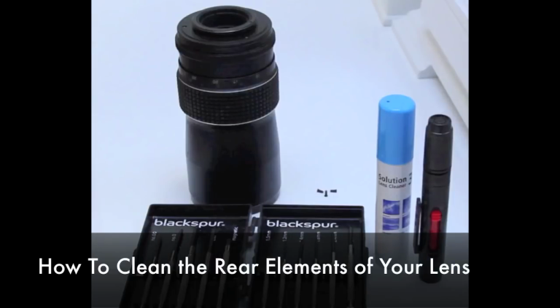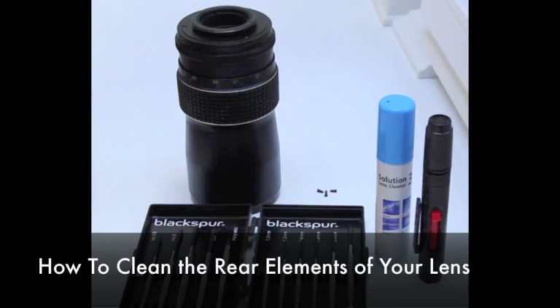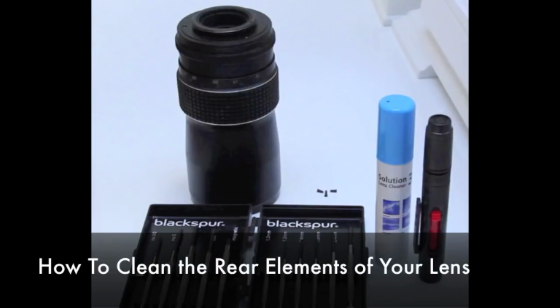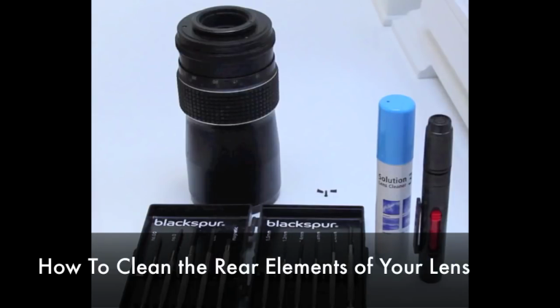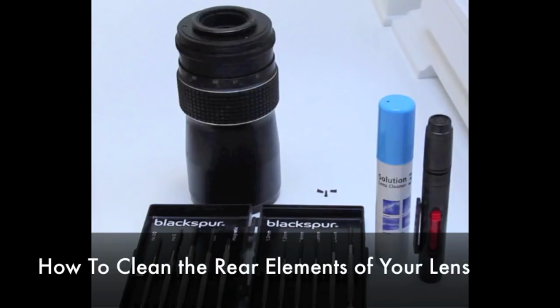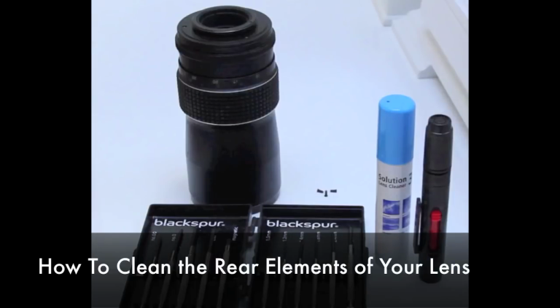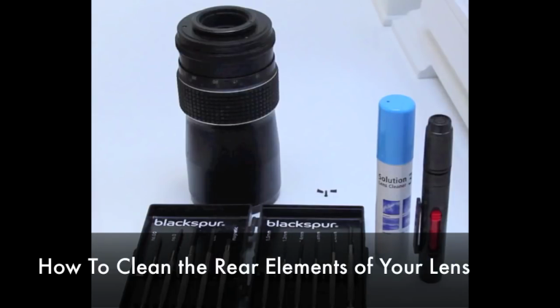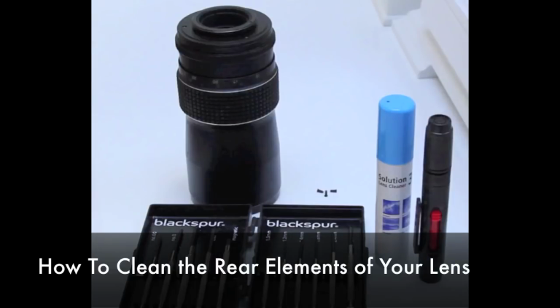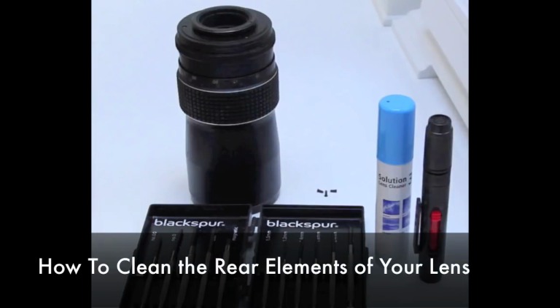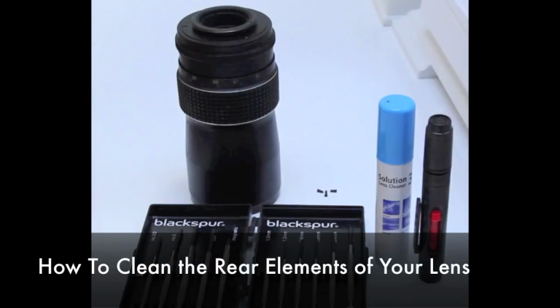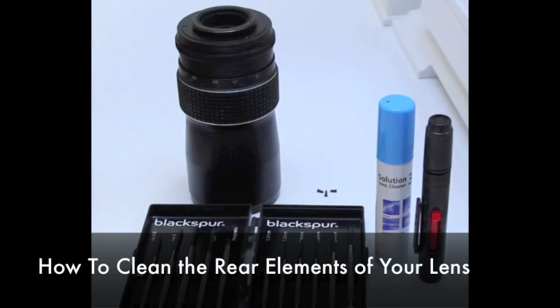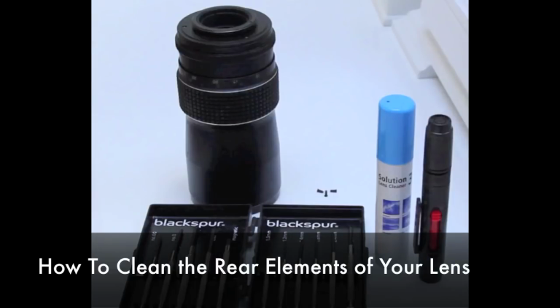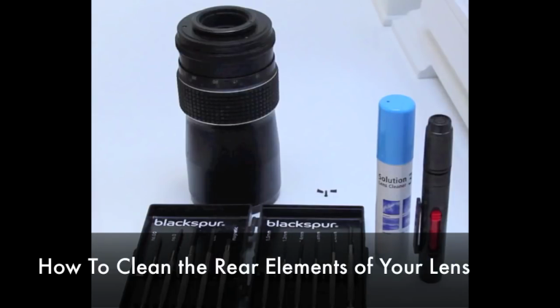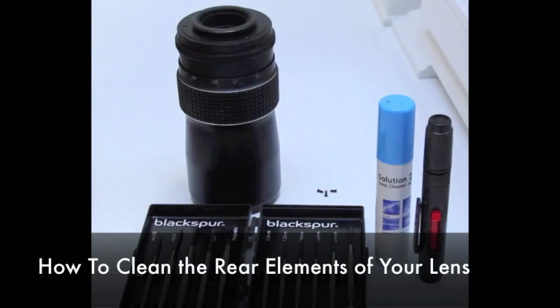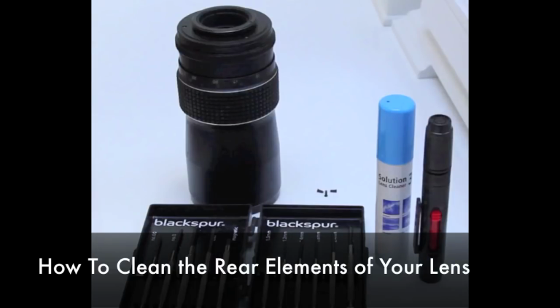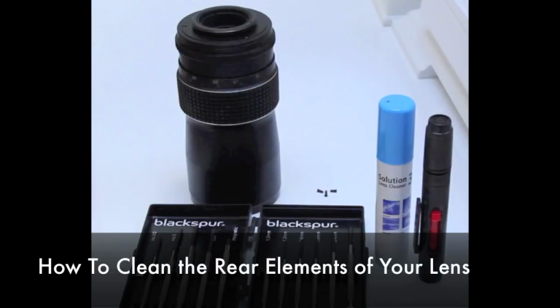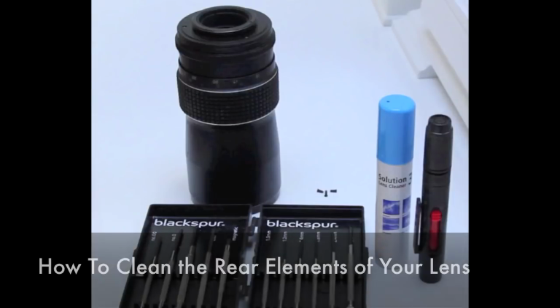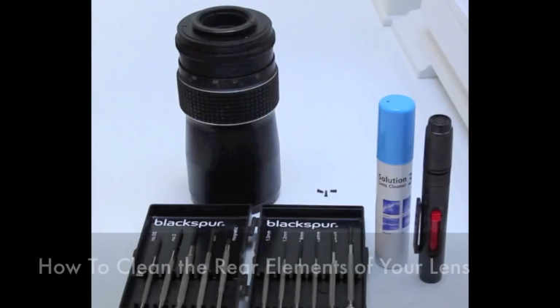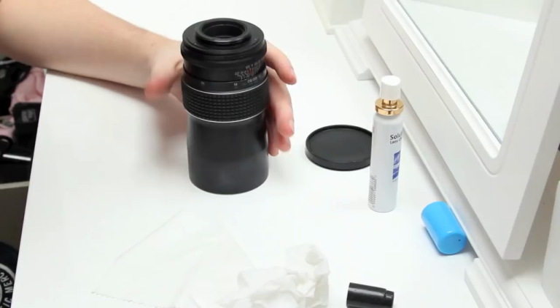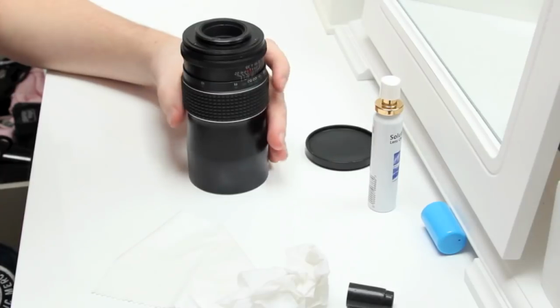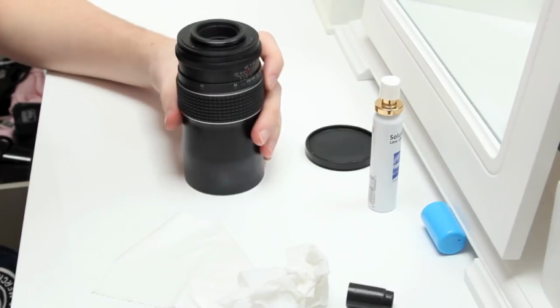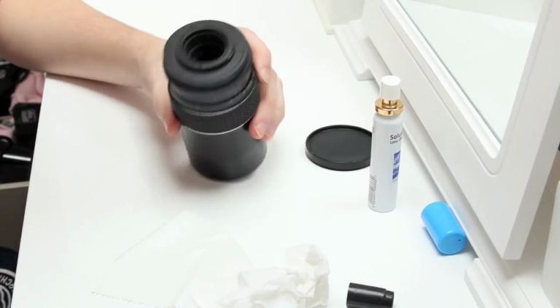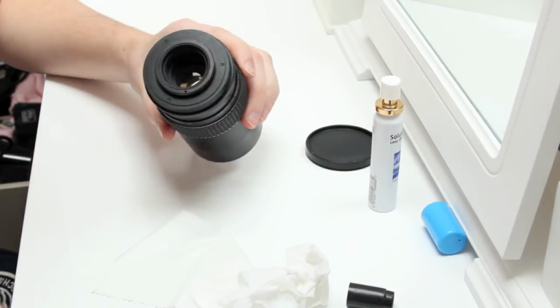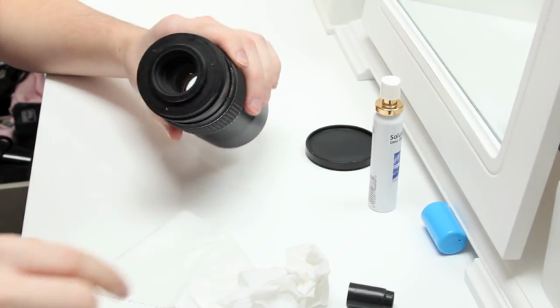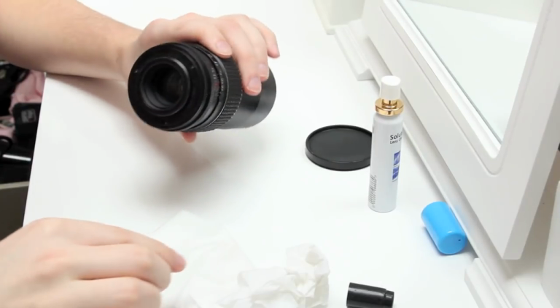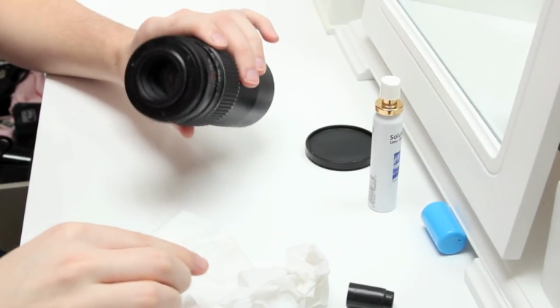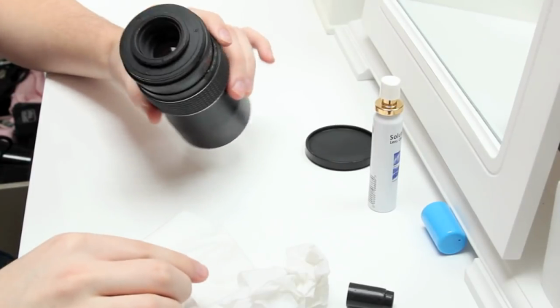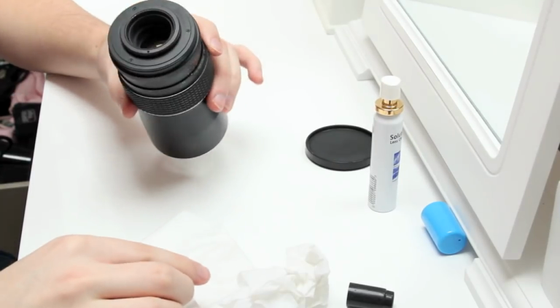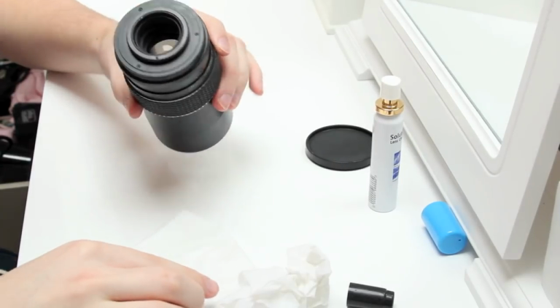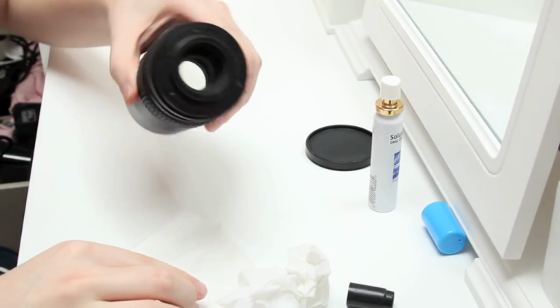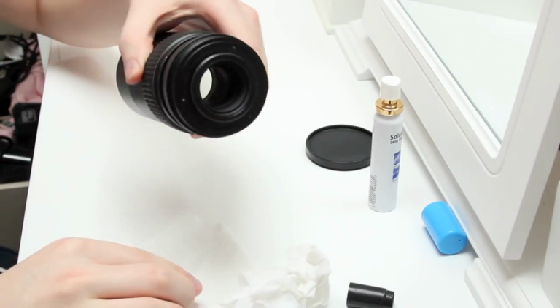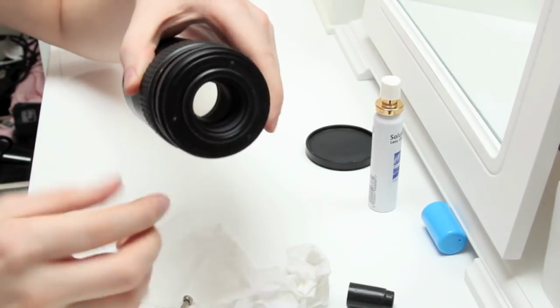Hi everyone, today I'm going to show you how to clean your rear elements of your 100mm prime lens.